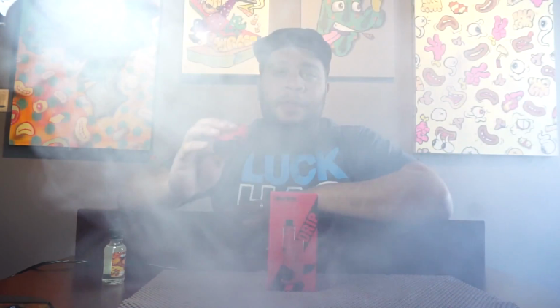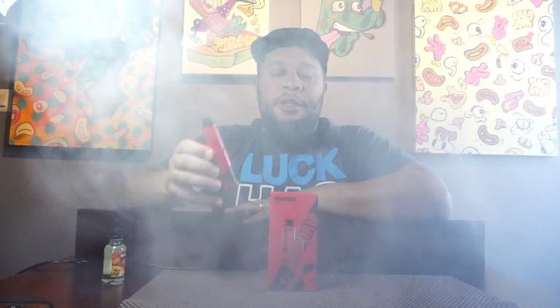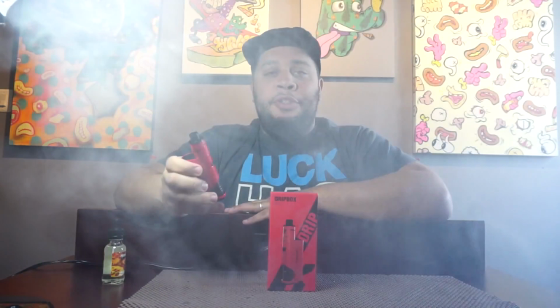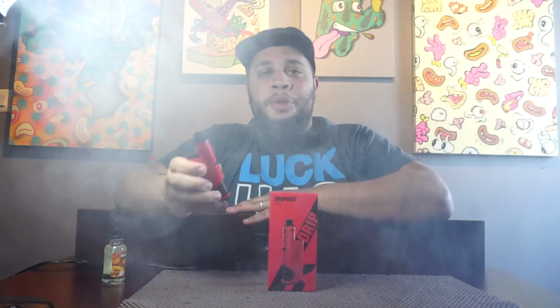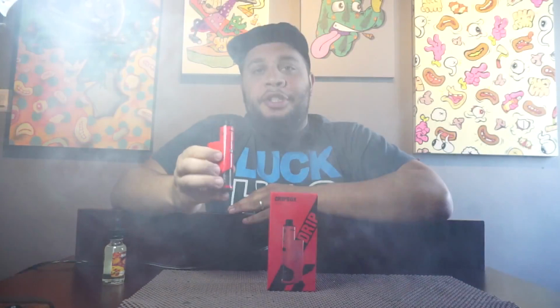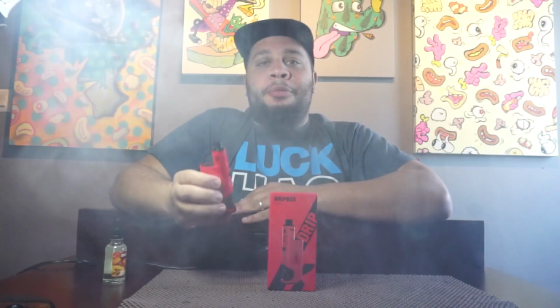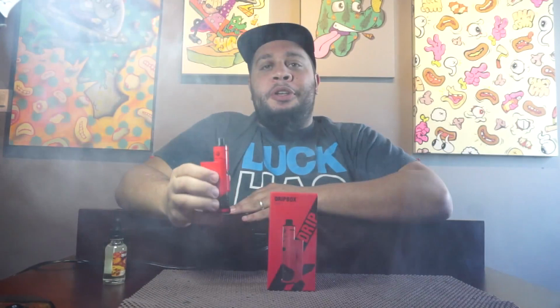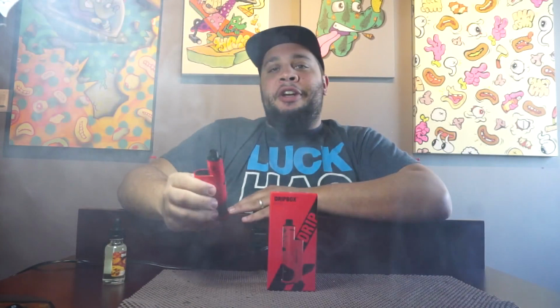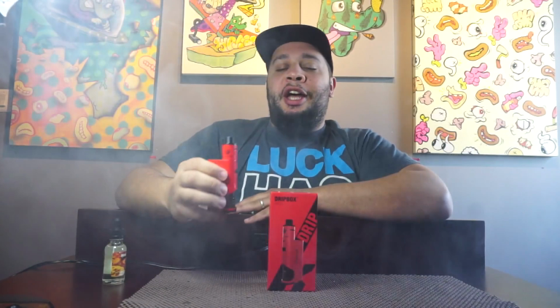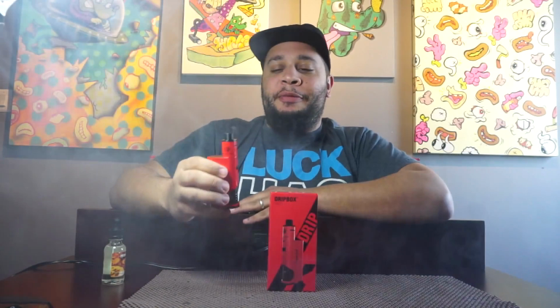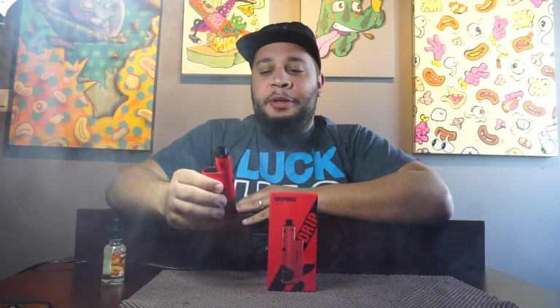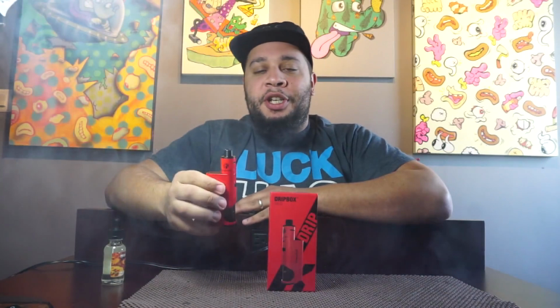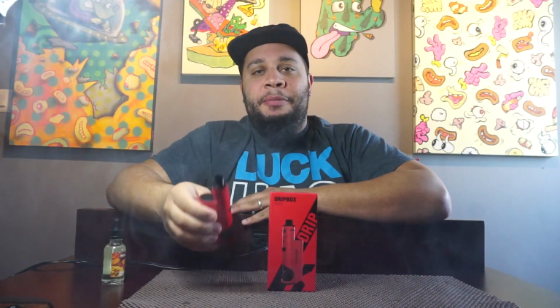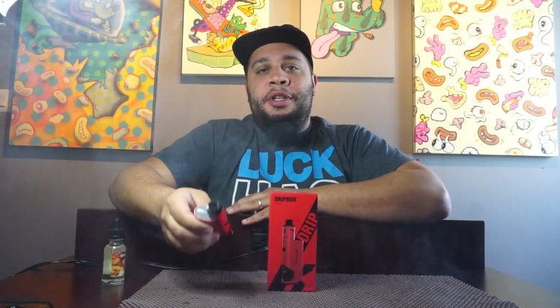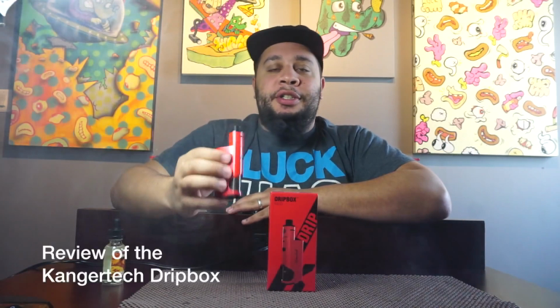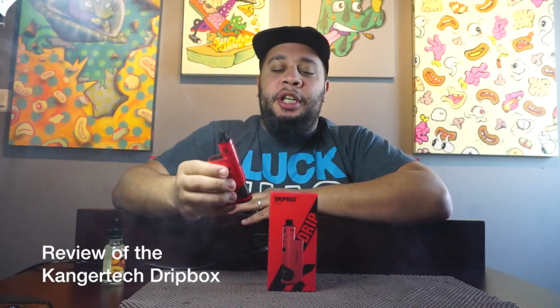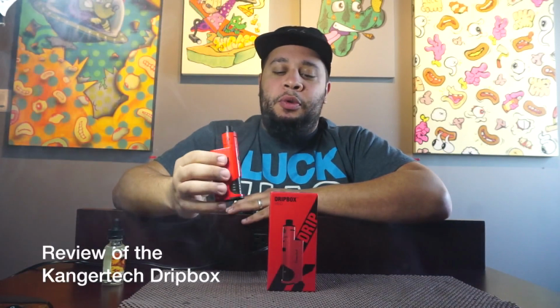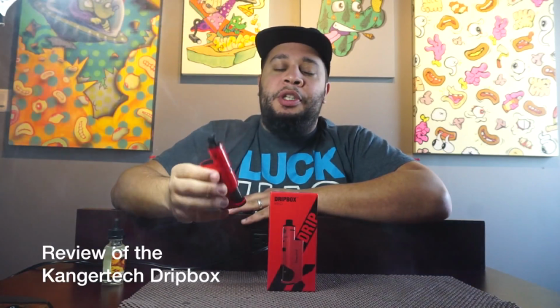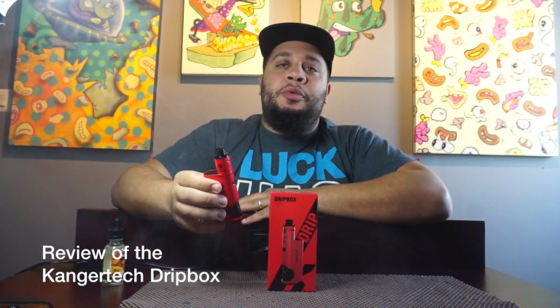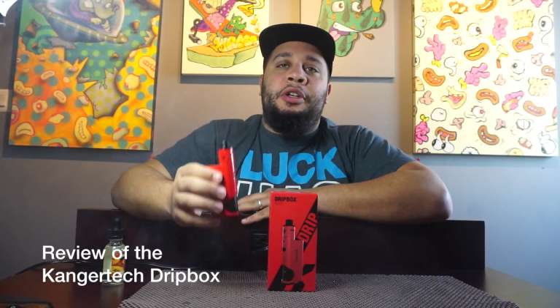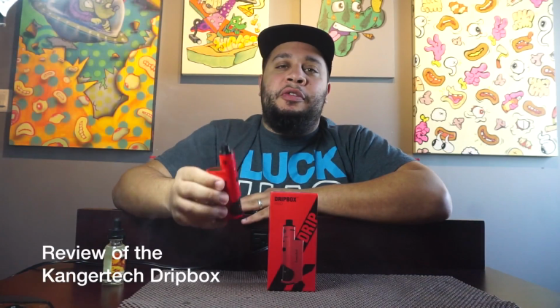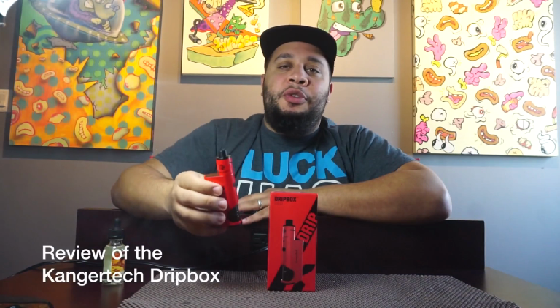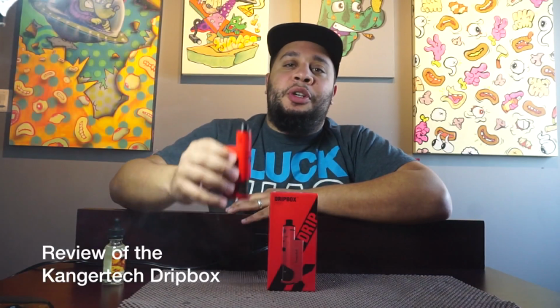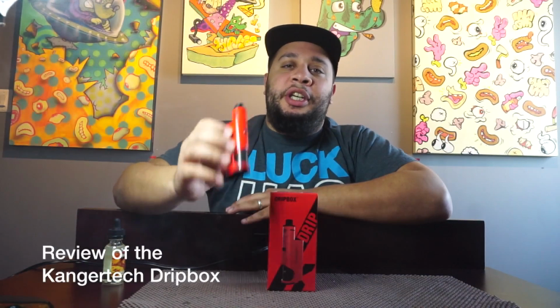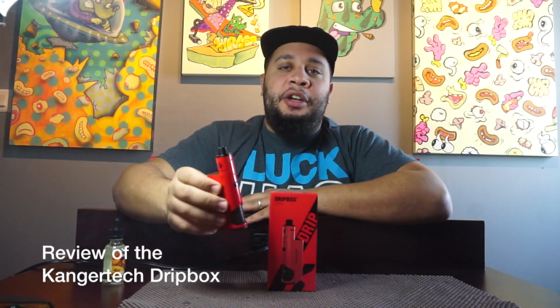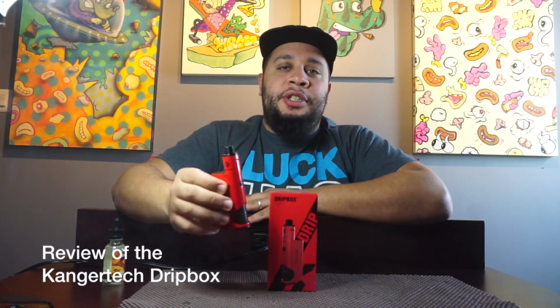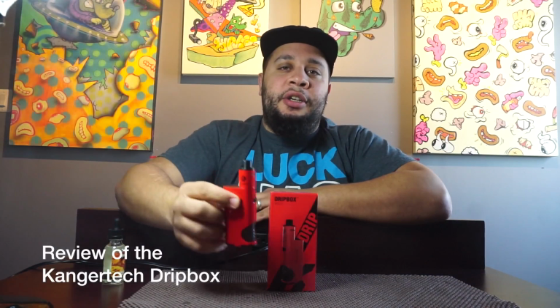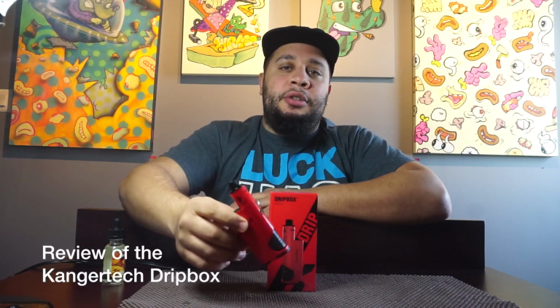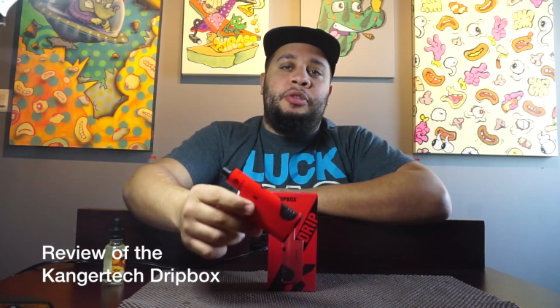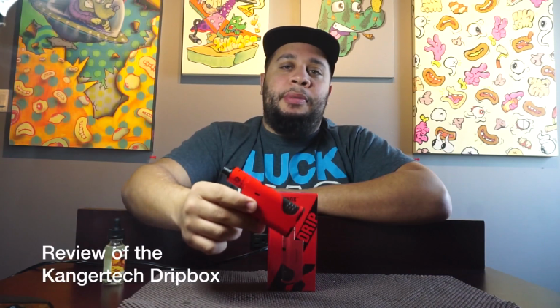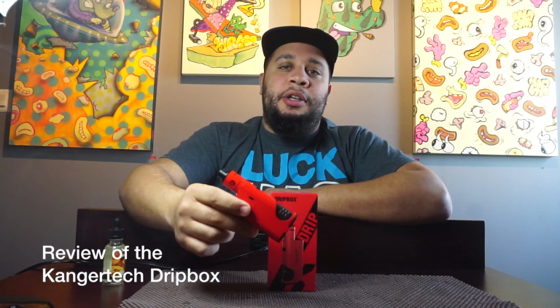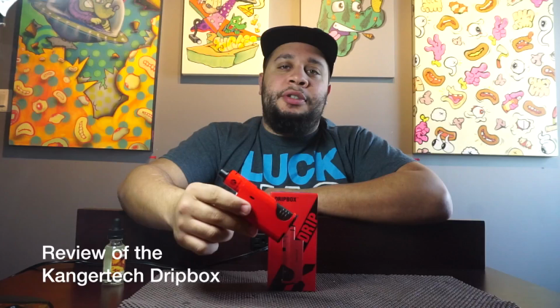How you doing, it's Gilbert here at Gotham Vape Shop, and today we'll be doing a review on the Kangertech Drip Box.